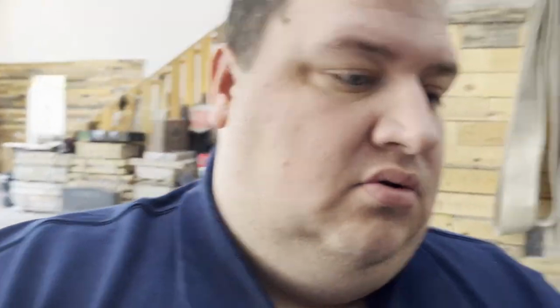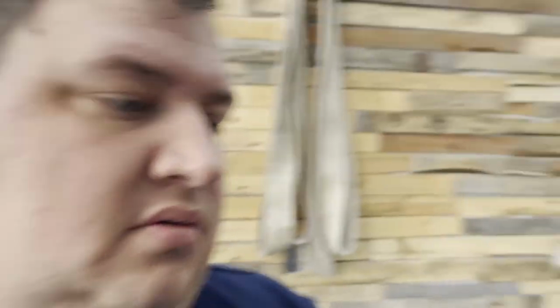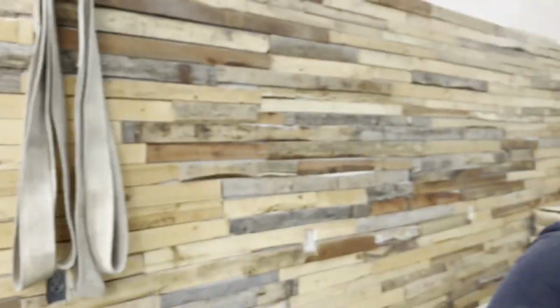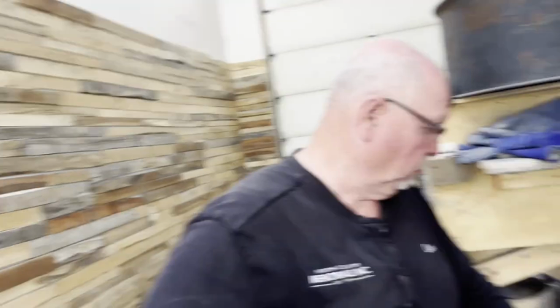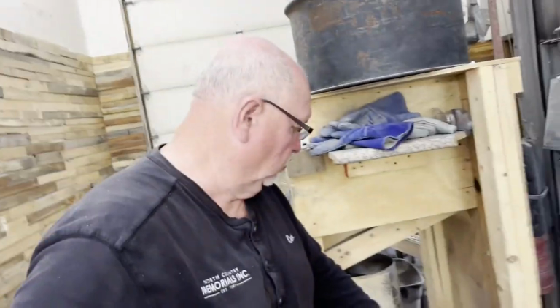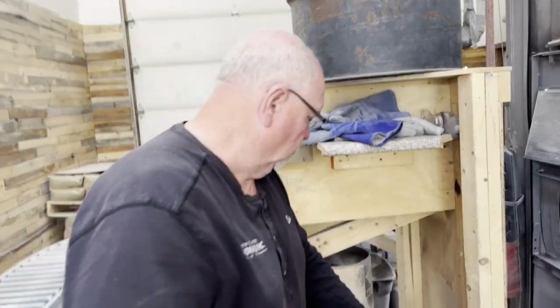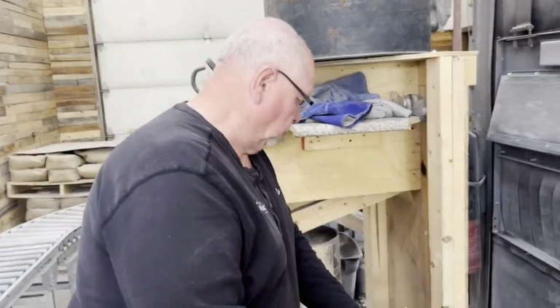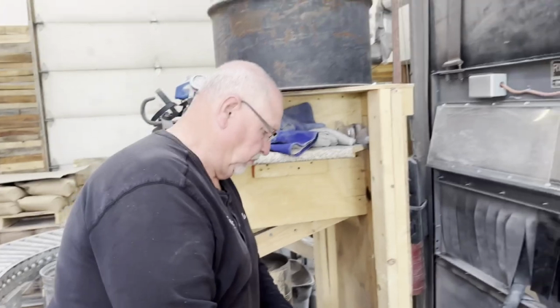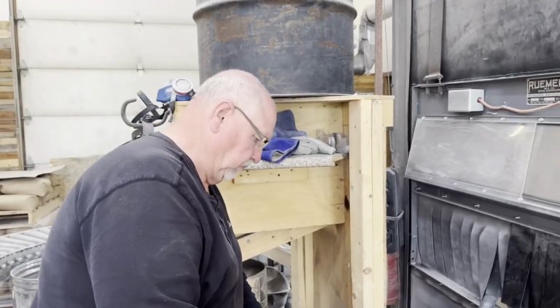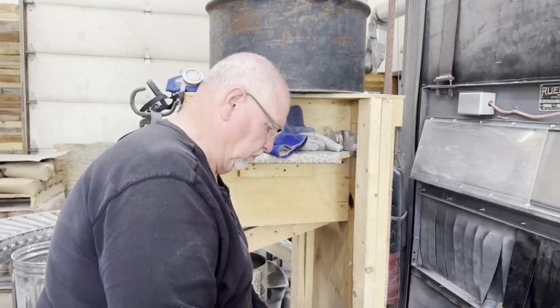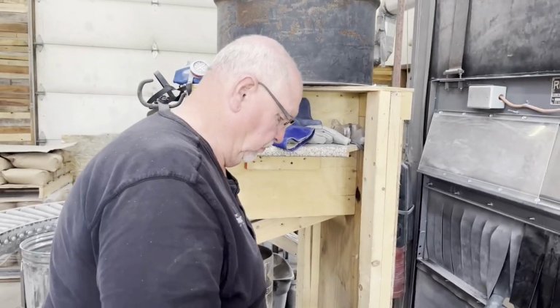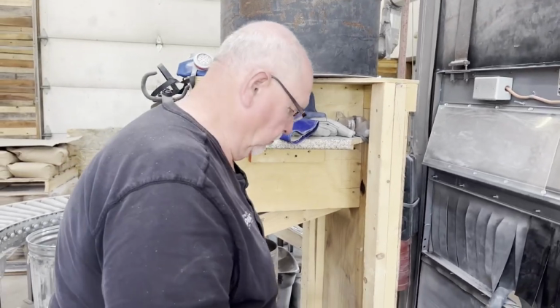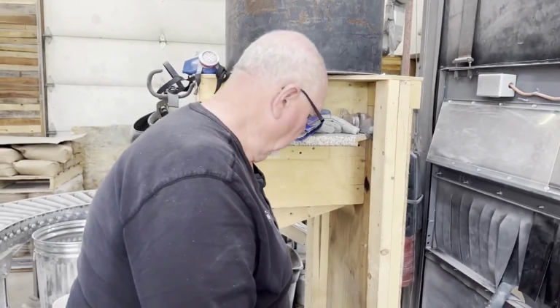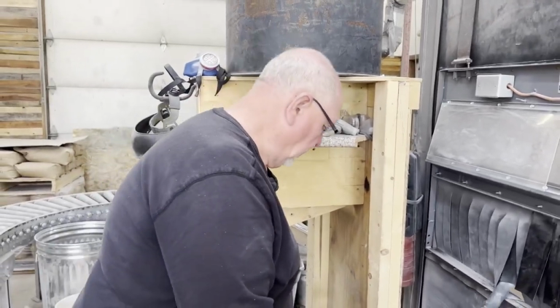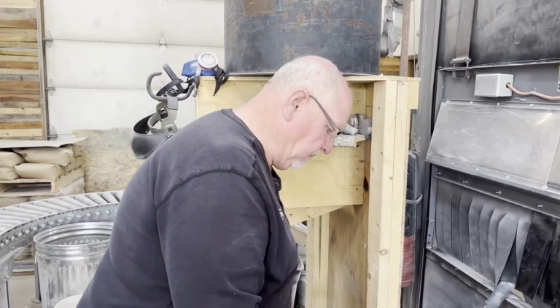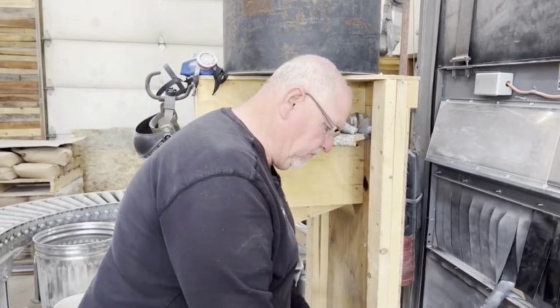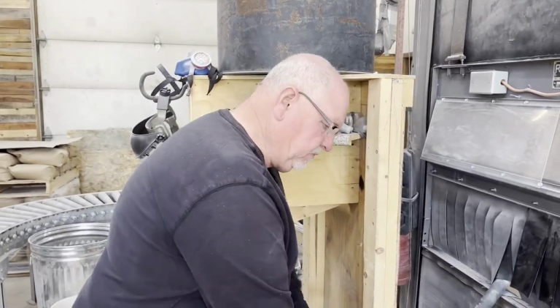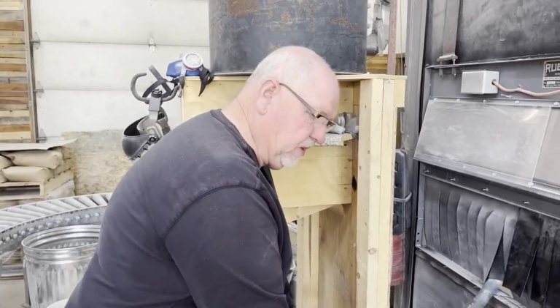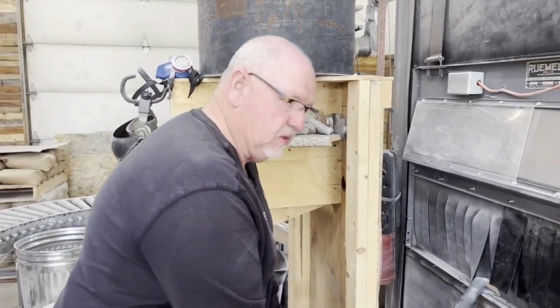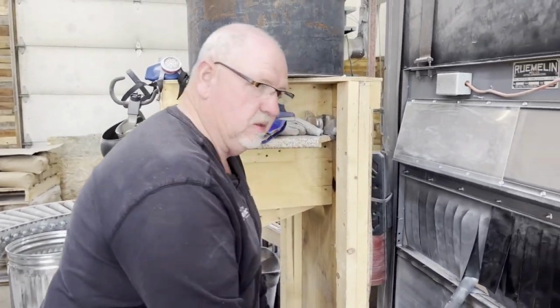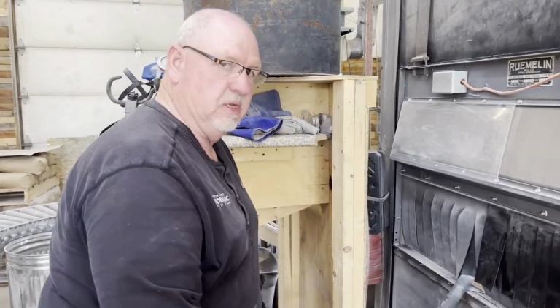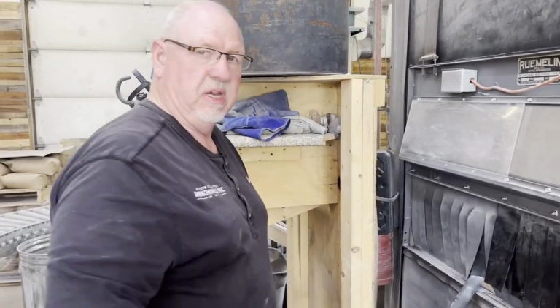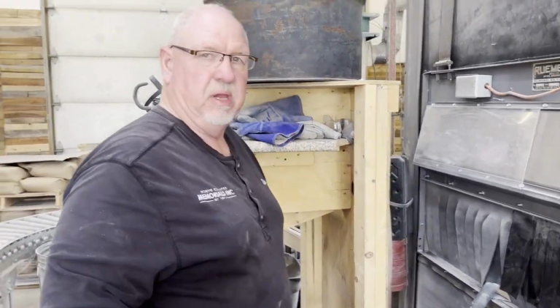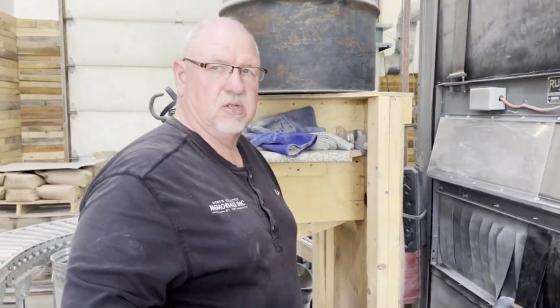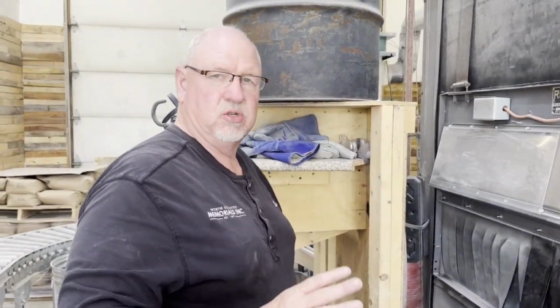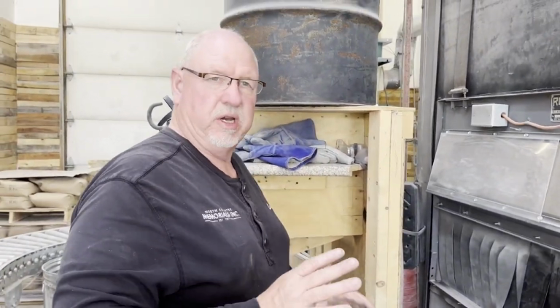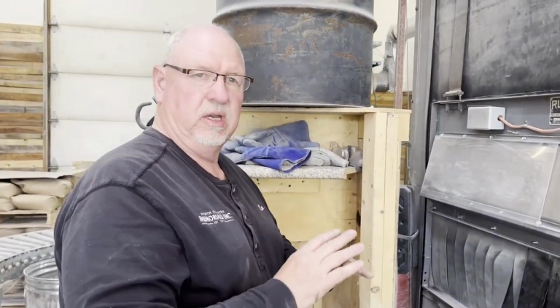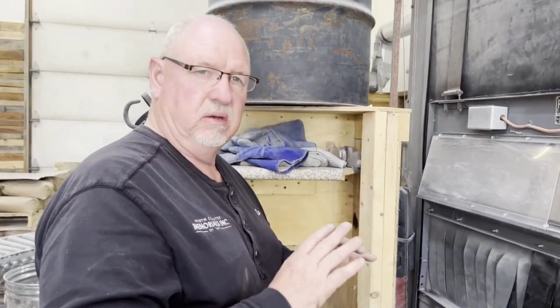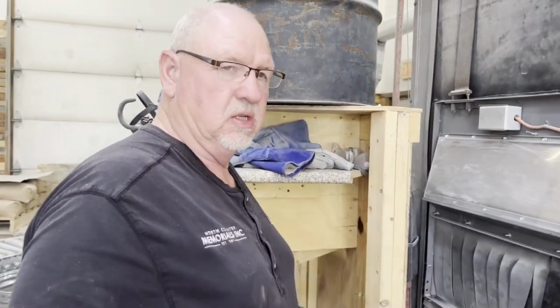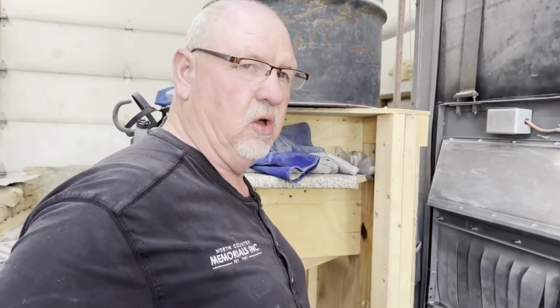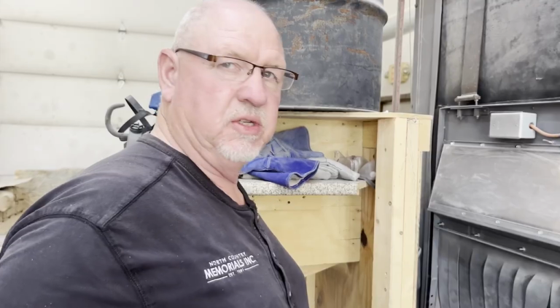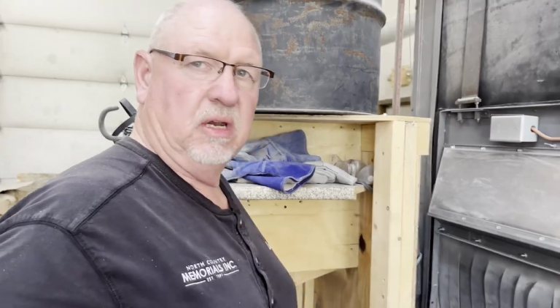So is that already got bluing powder in it, right Dad? Yep. This sandblaster strictly does bluing - that's all that's in it.